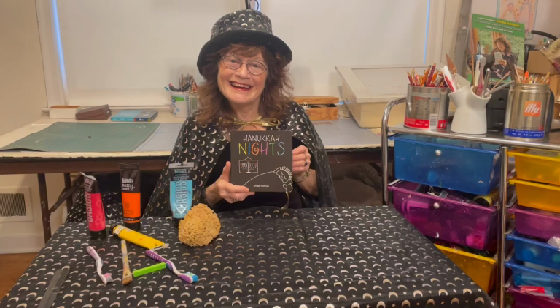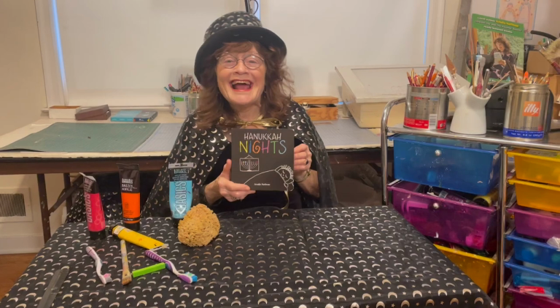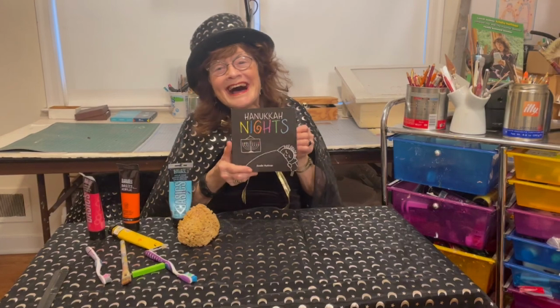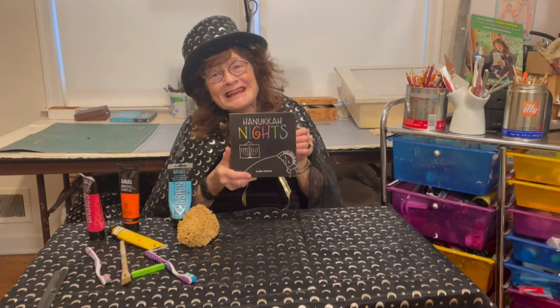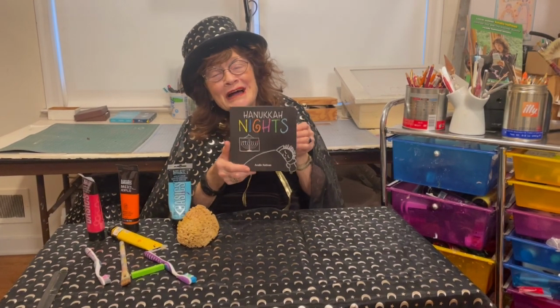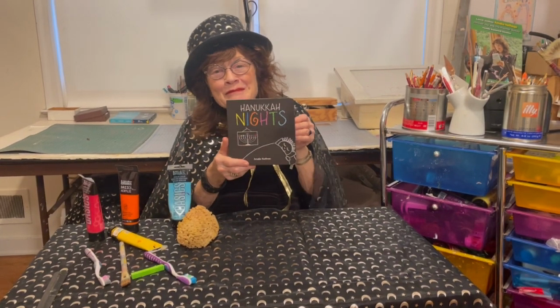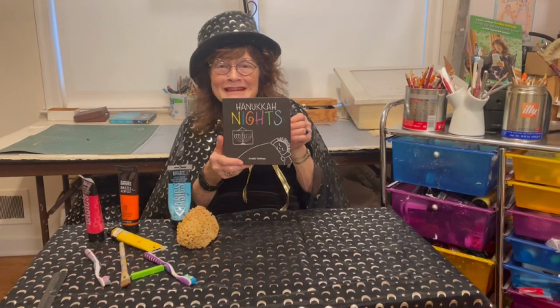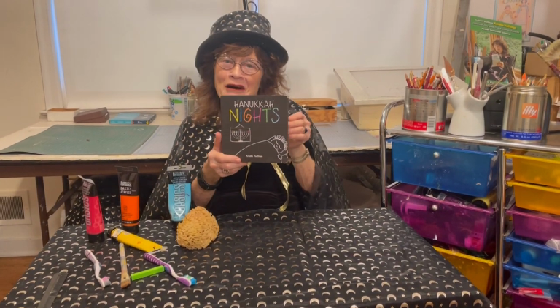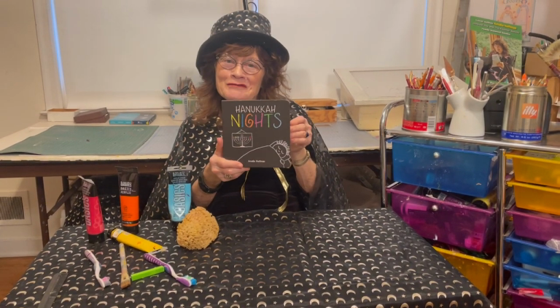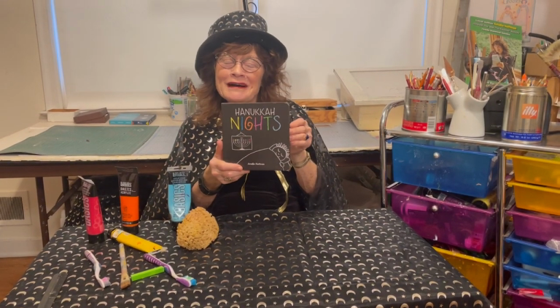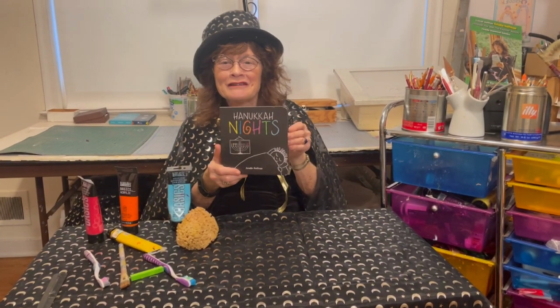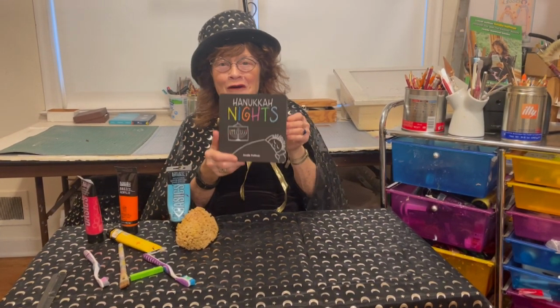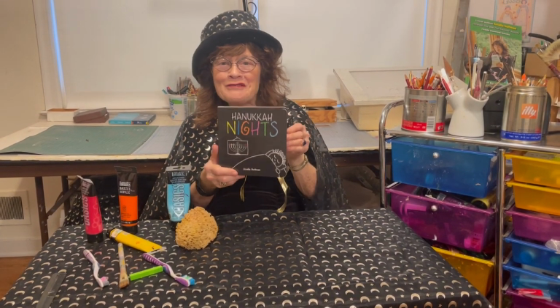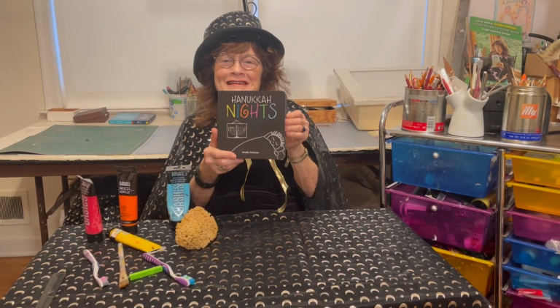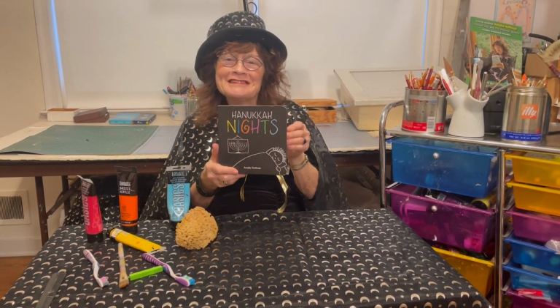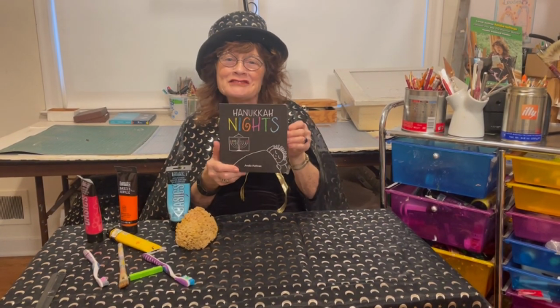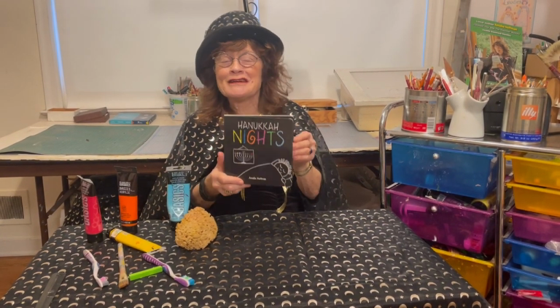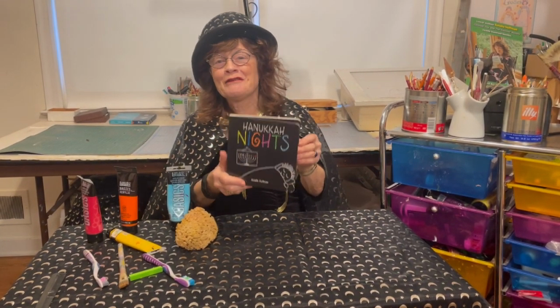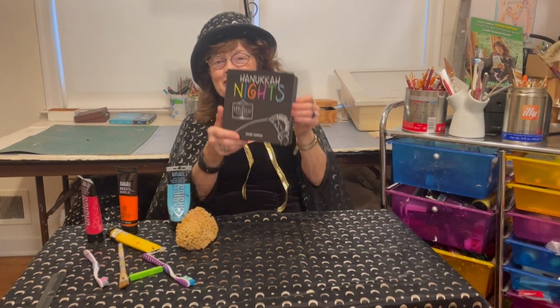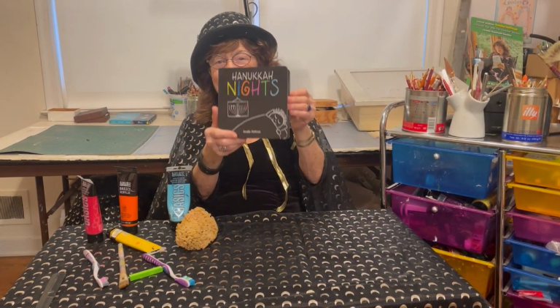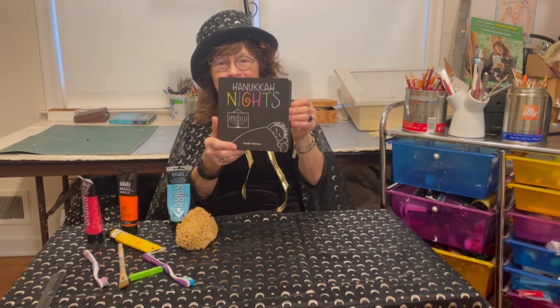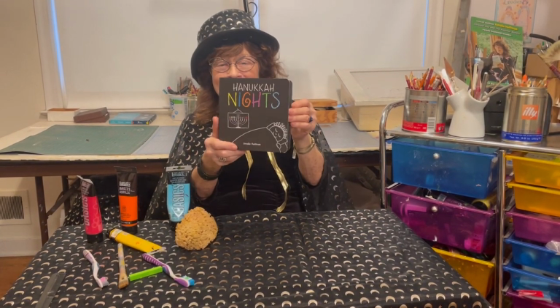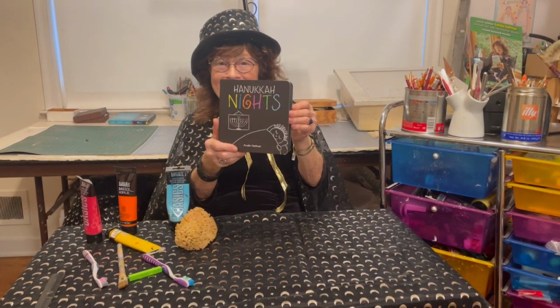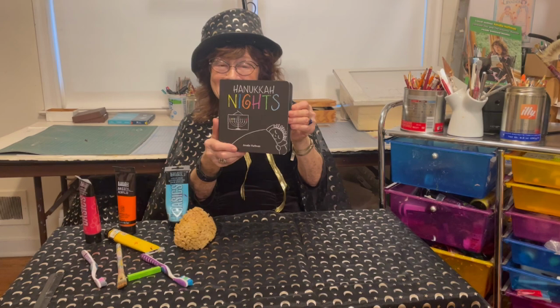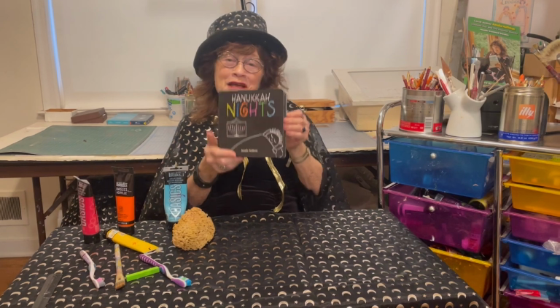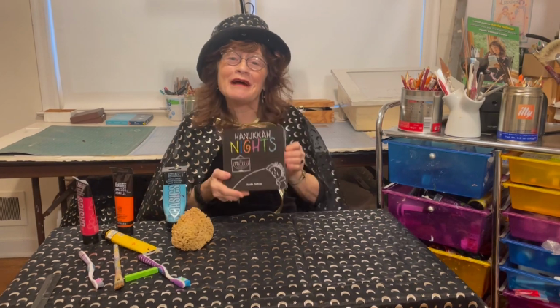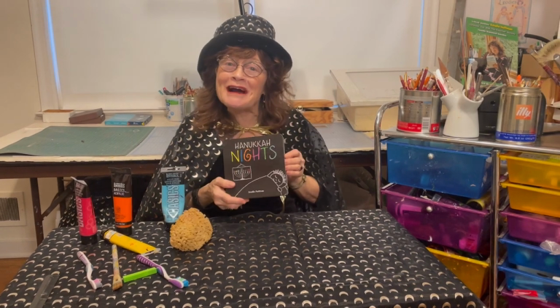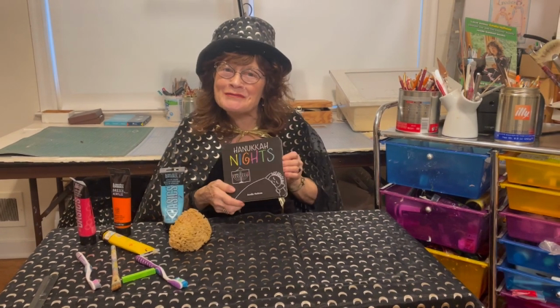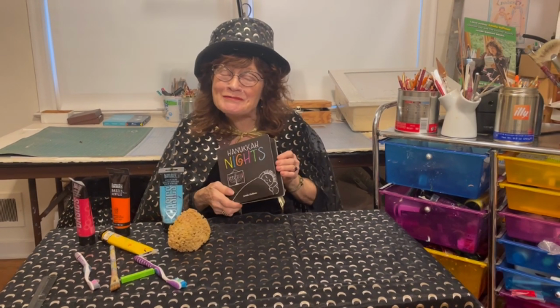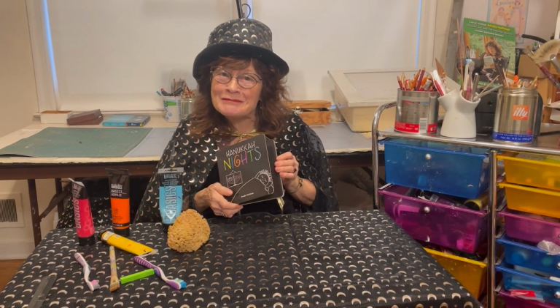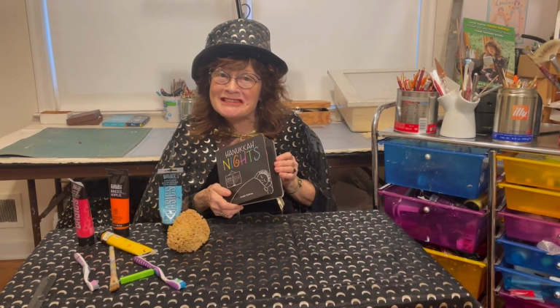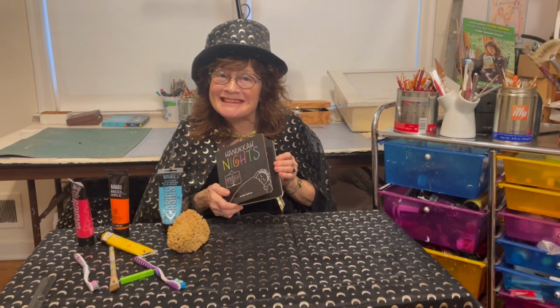Hi, I'm Amalia Hoffman, author and illustrator of Hanukkah Lights by Carven Publishing.